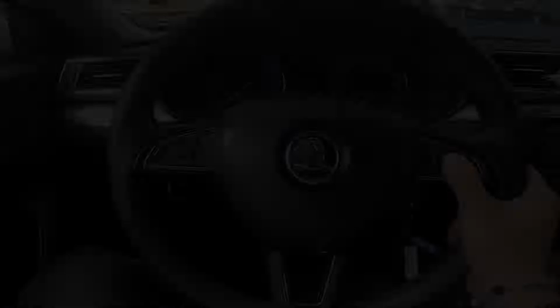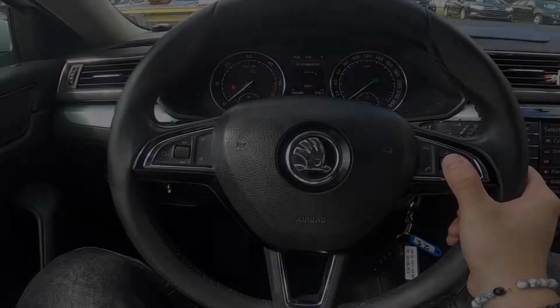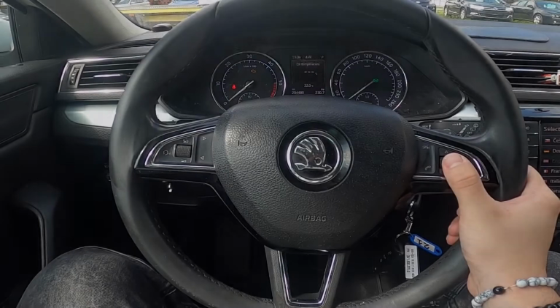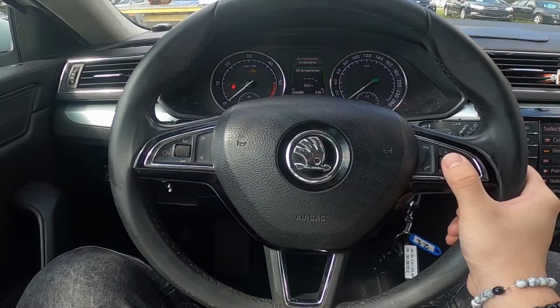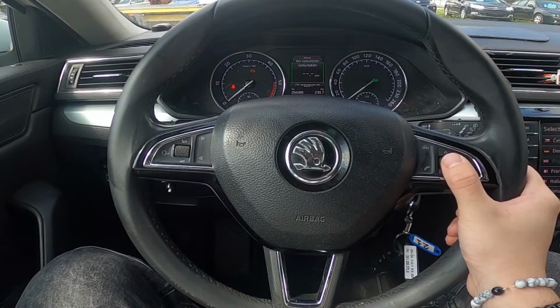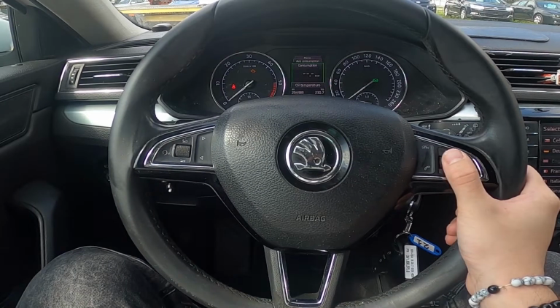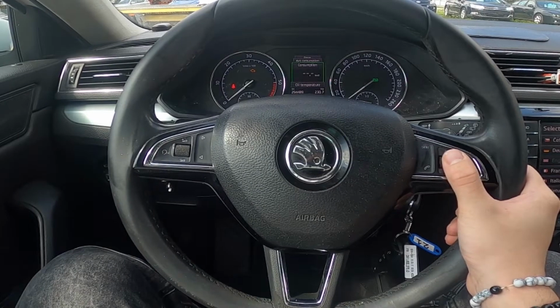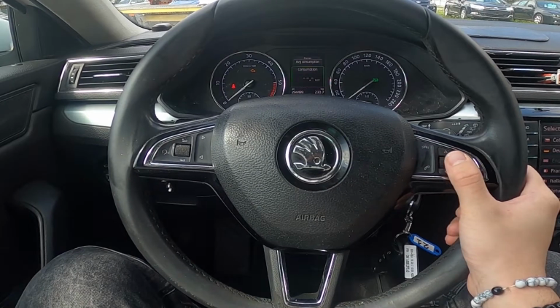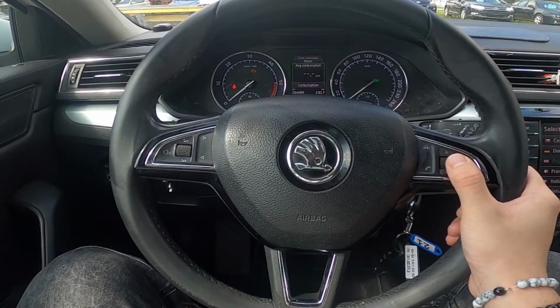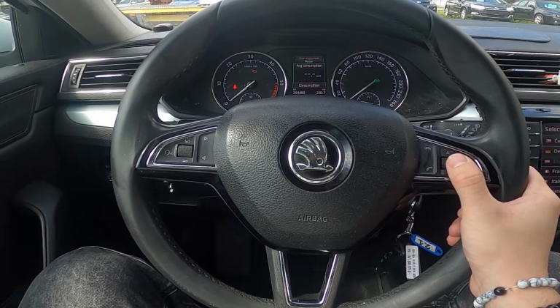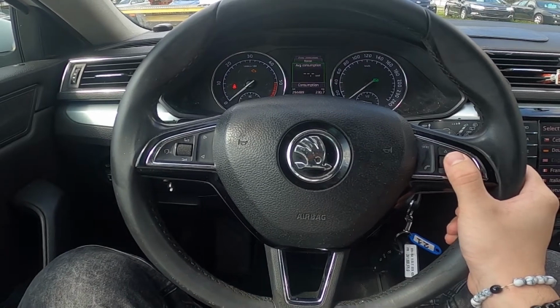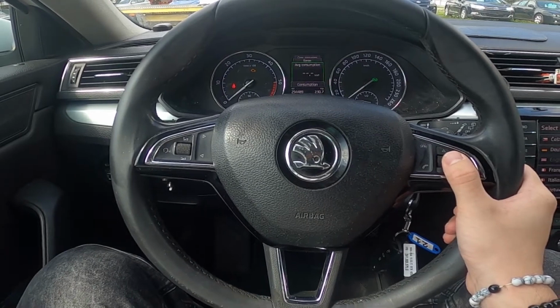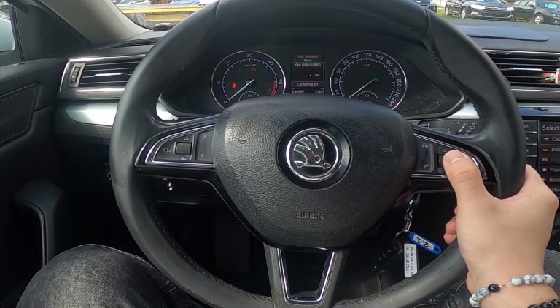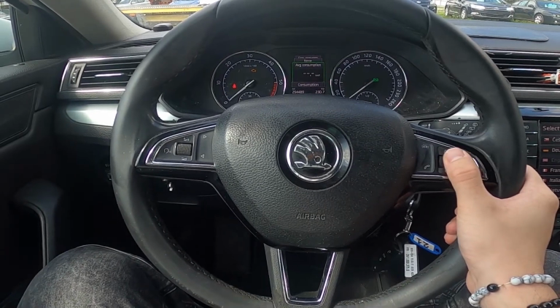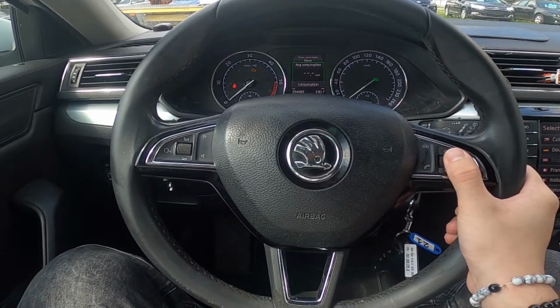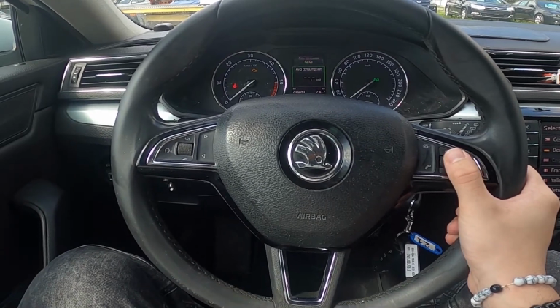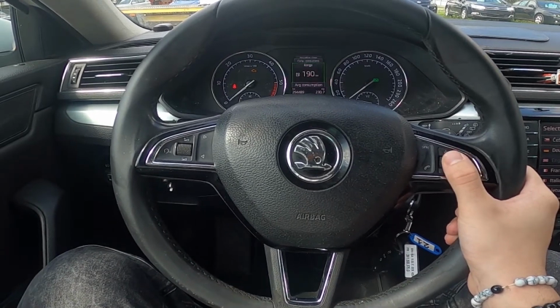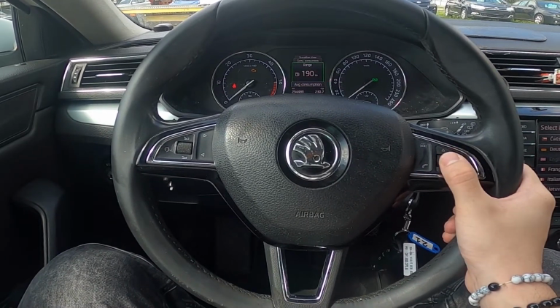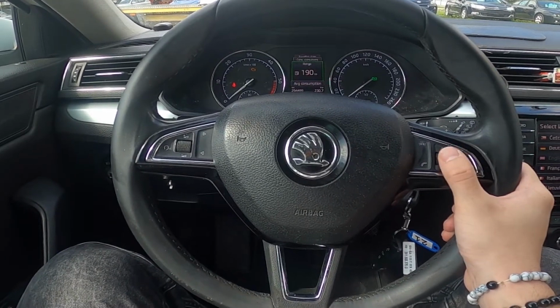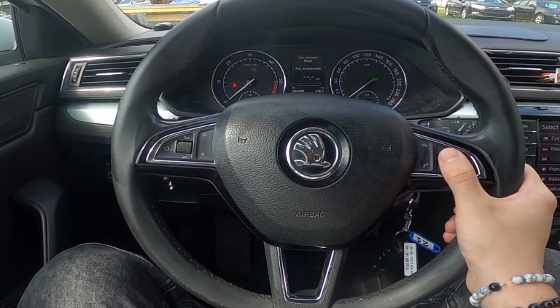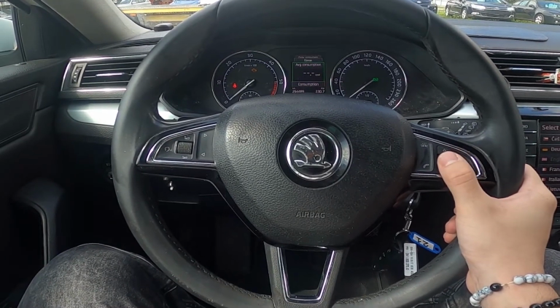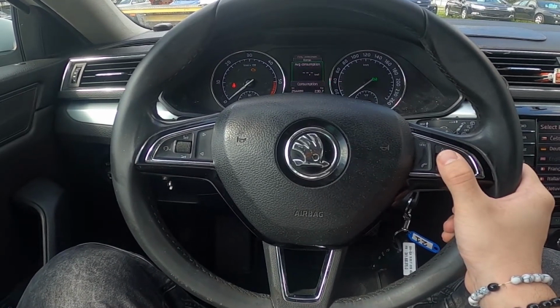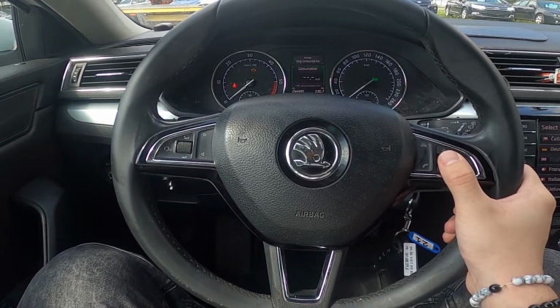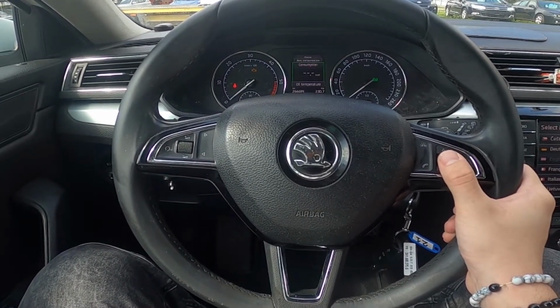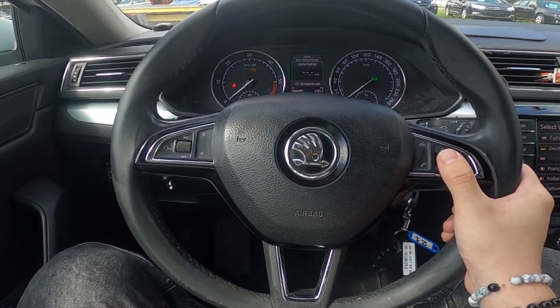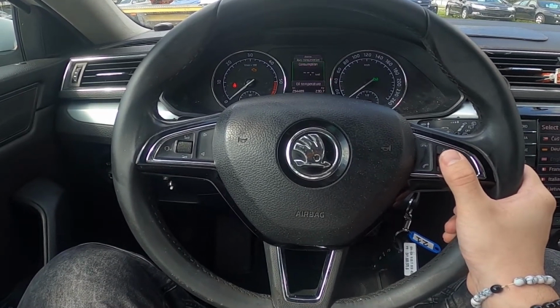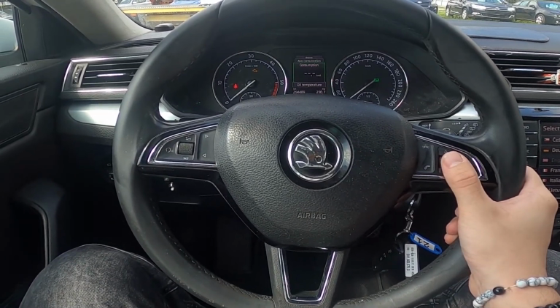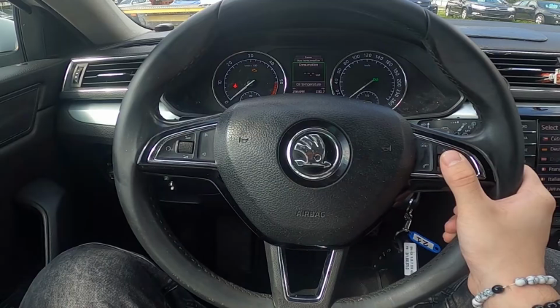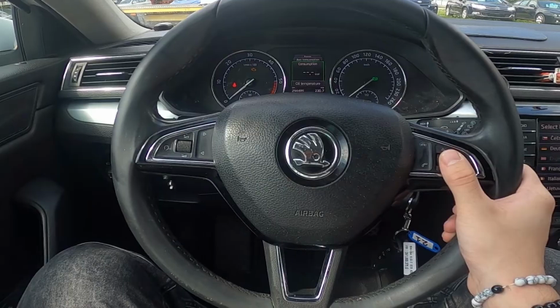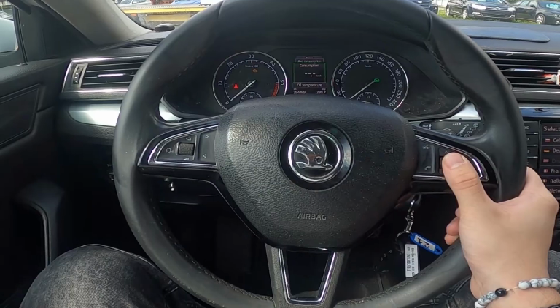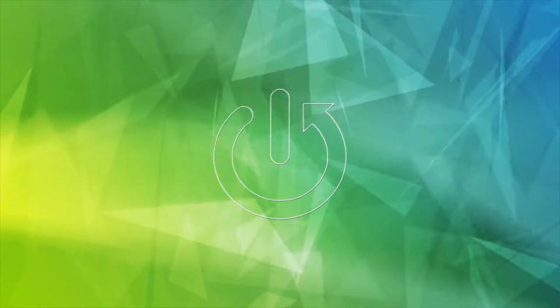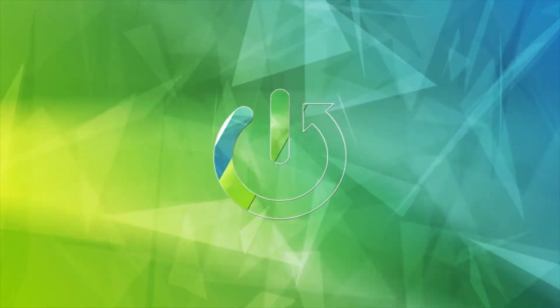Hello, today I'm in a Skoda Superb. In this video I'll show you how to check fuel consumption.